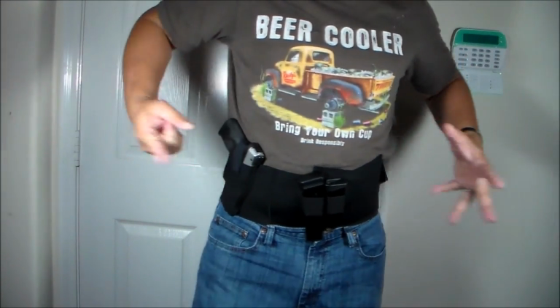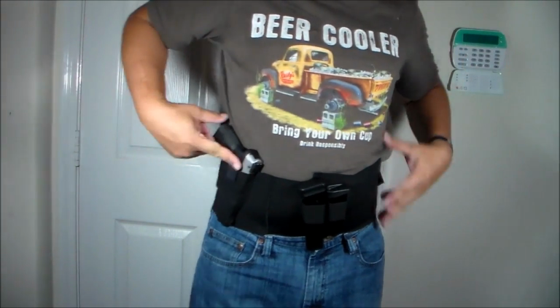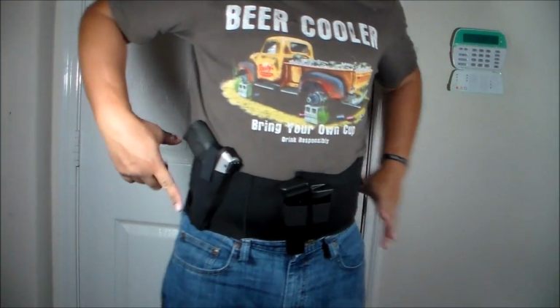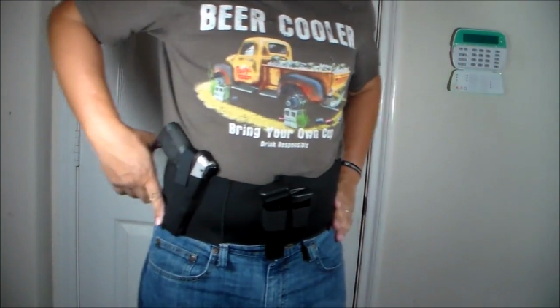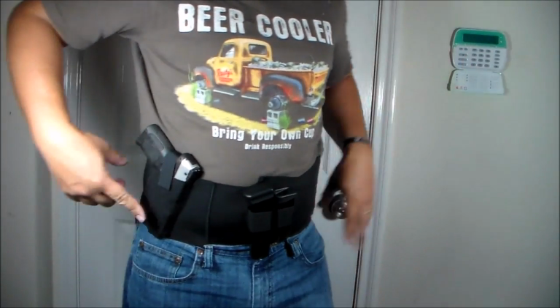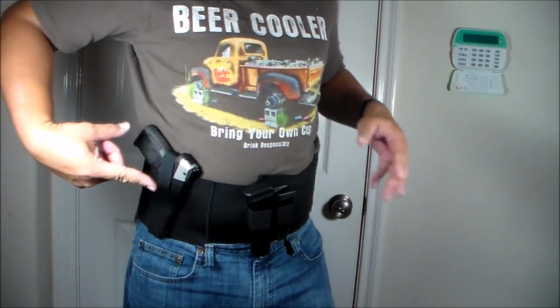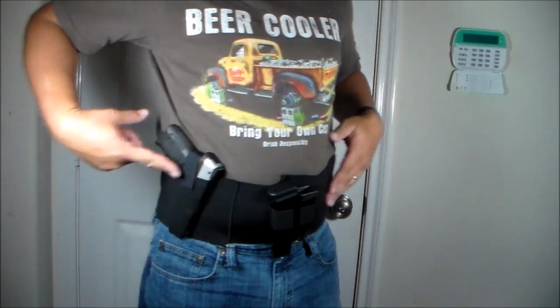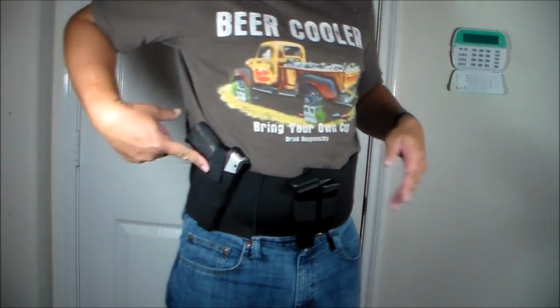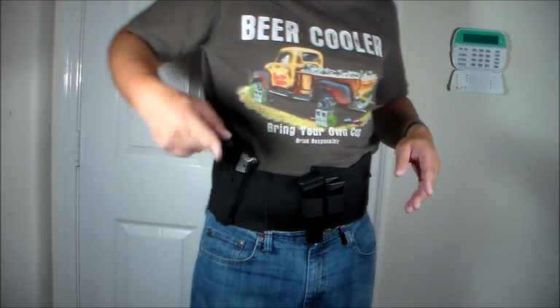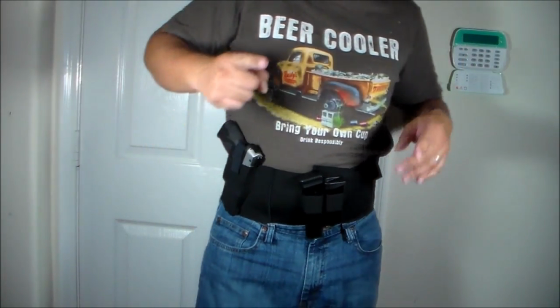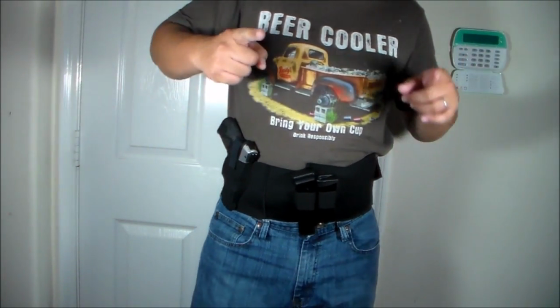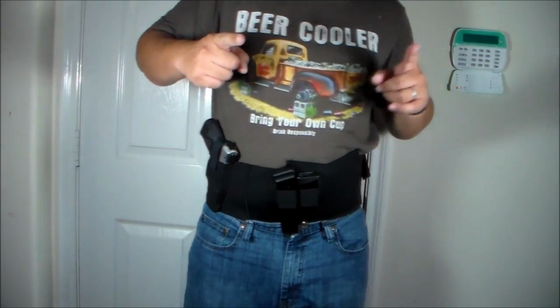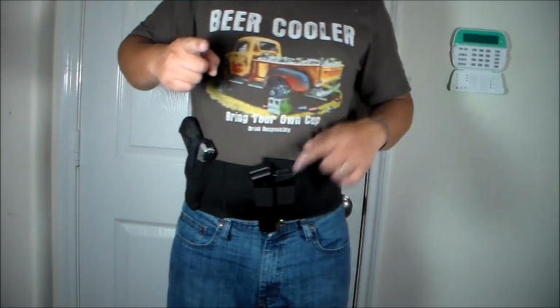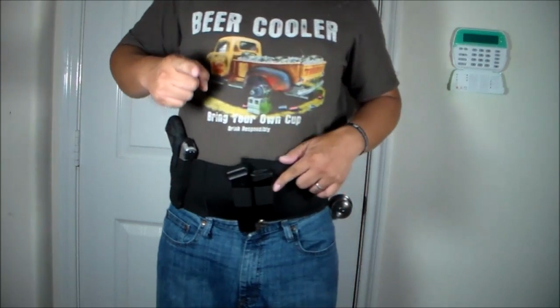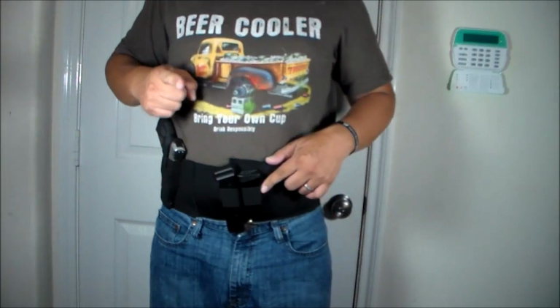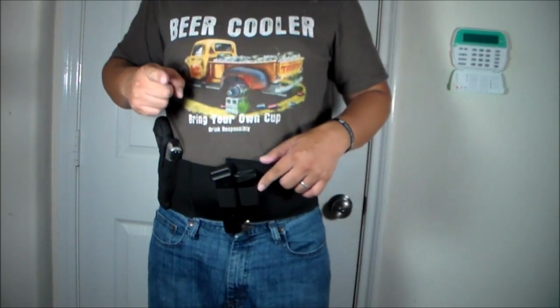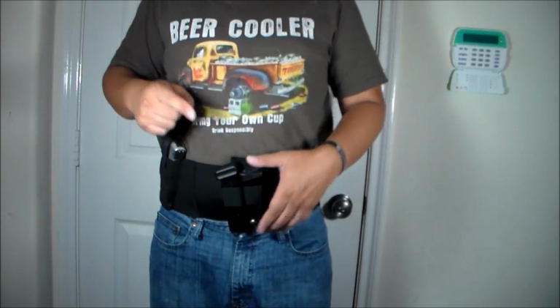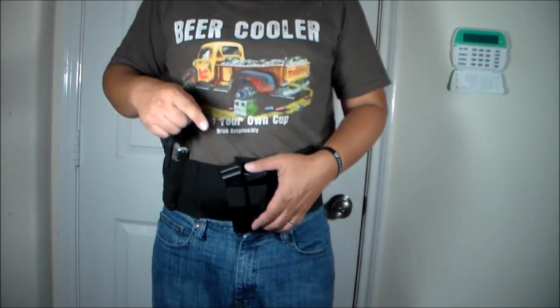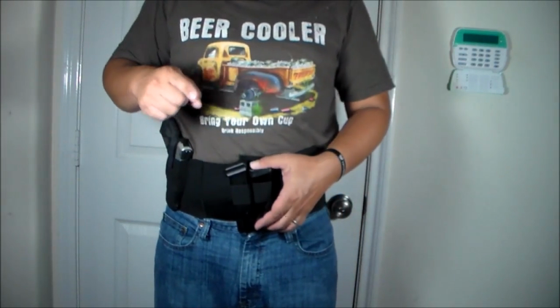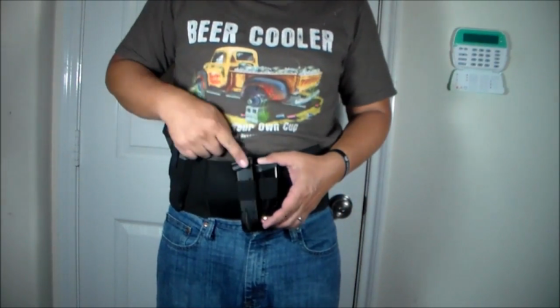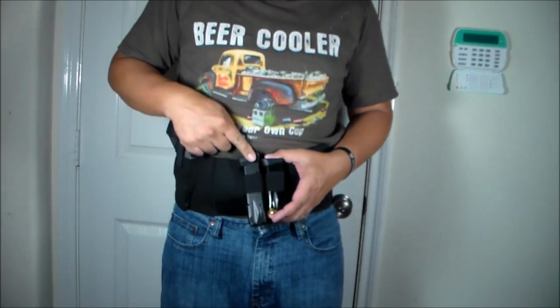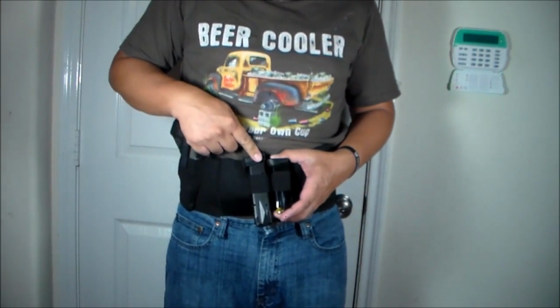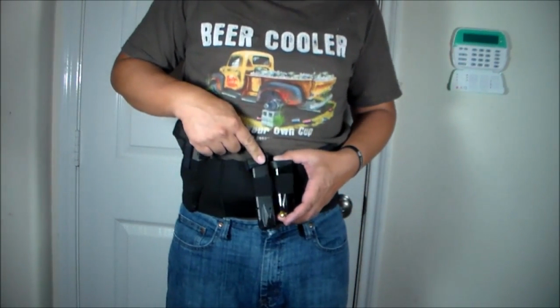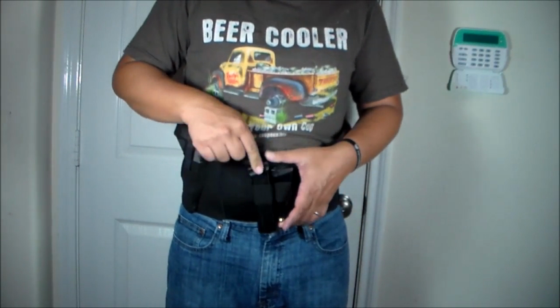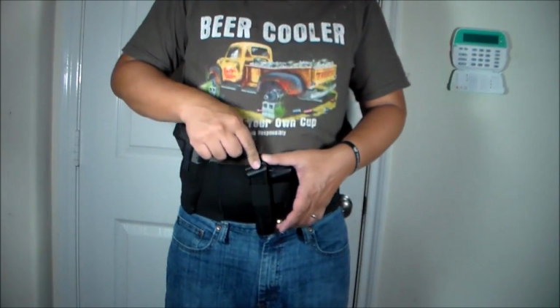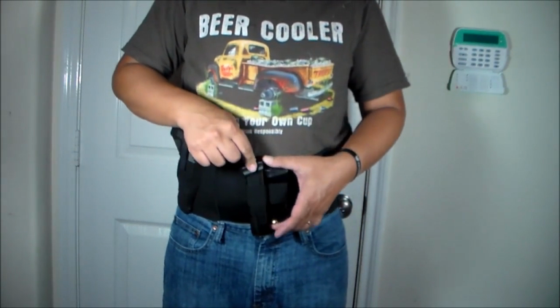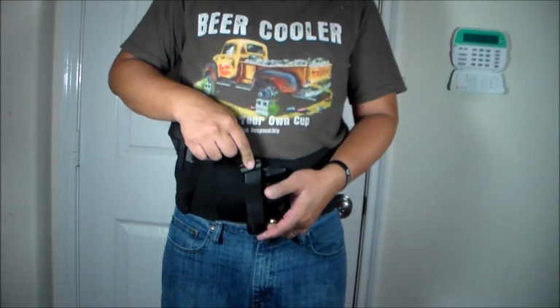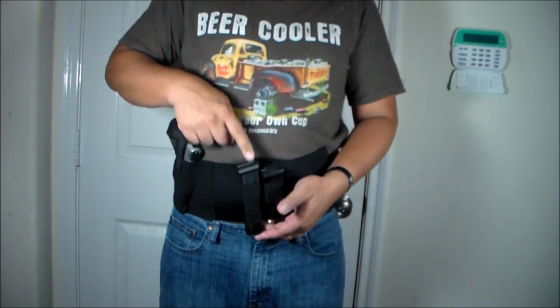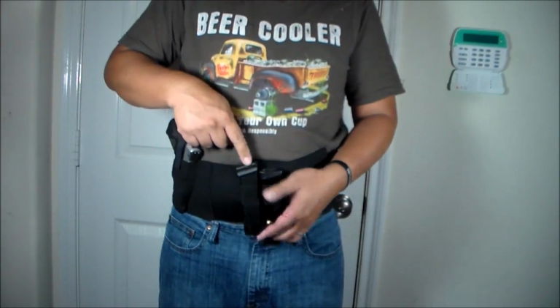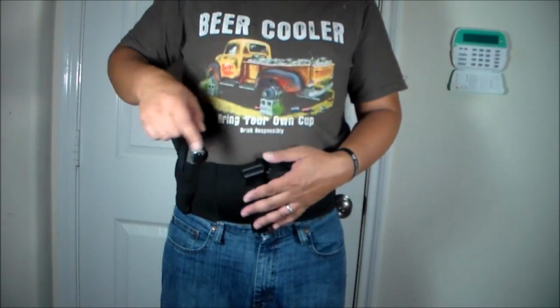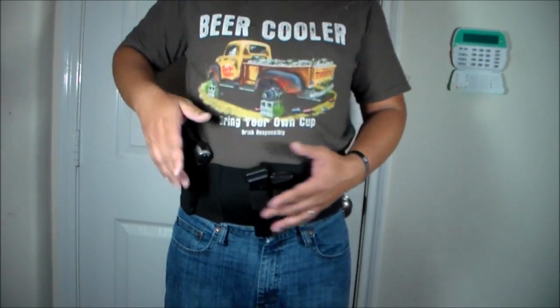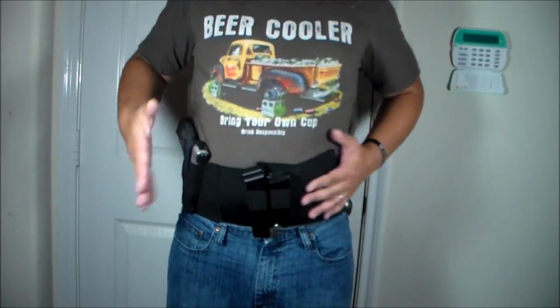This is my Taurus Millennium G2, extra magazine, and this is the 20-rounder.